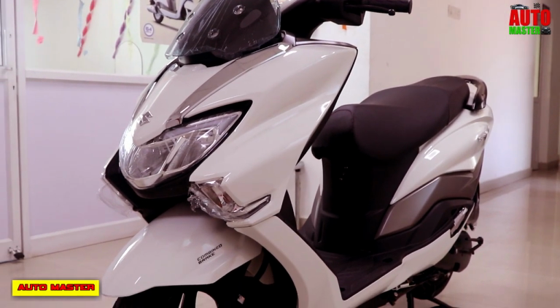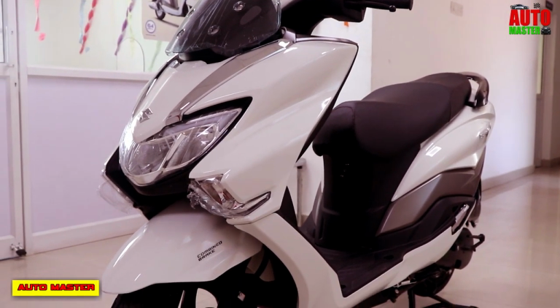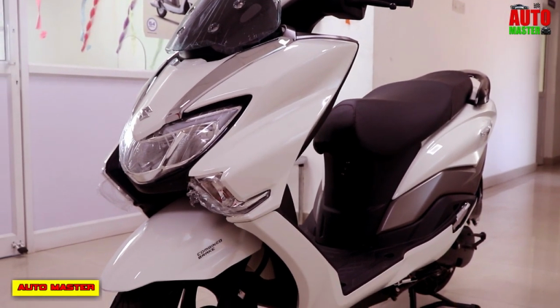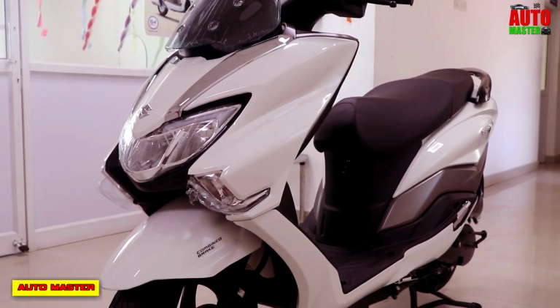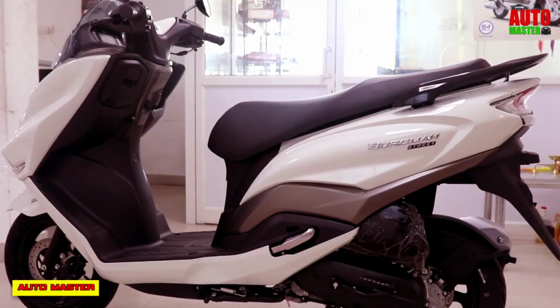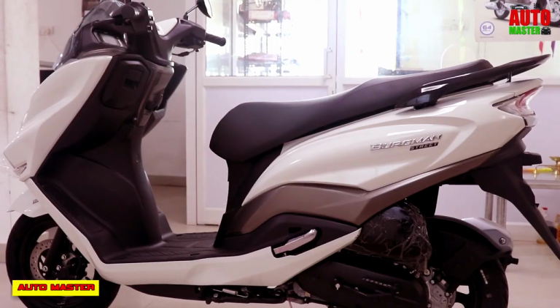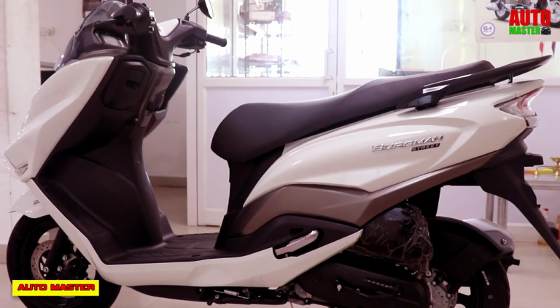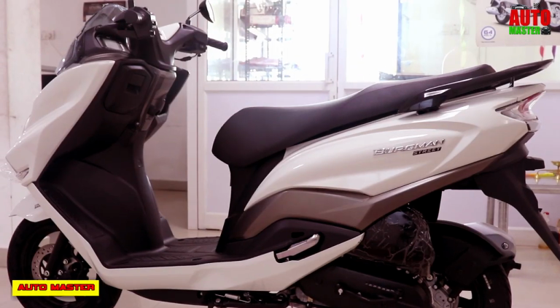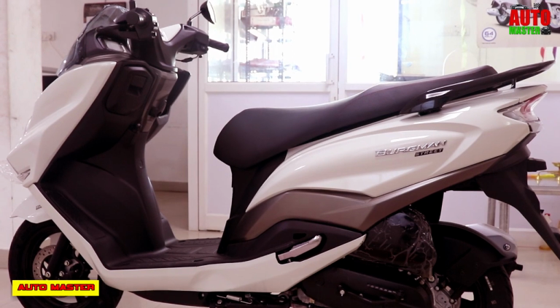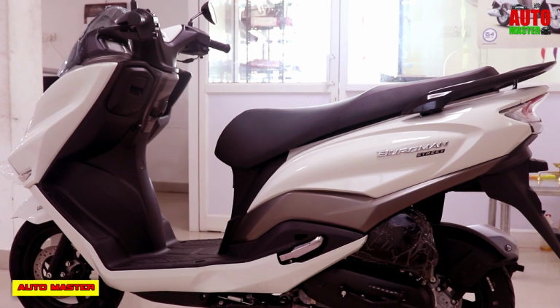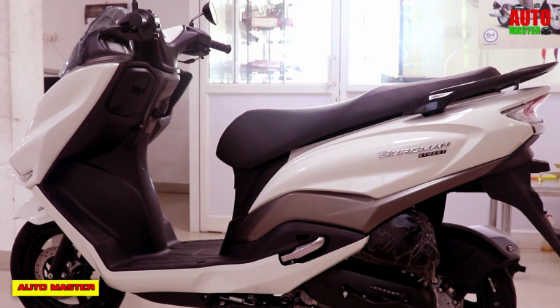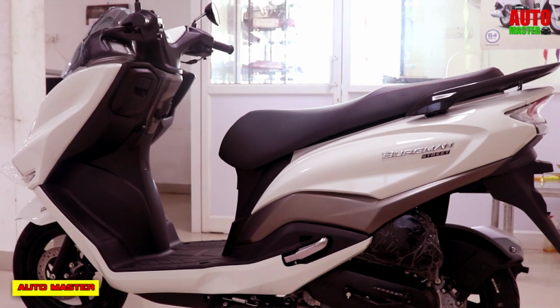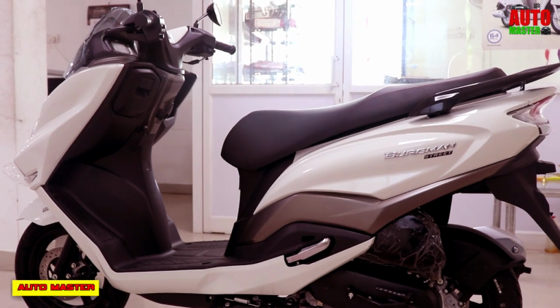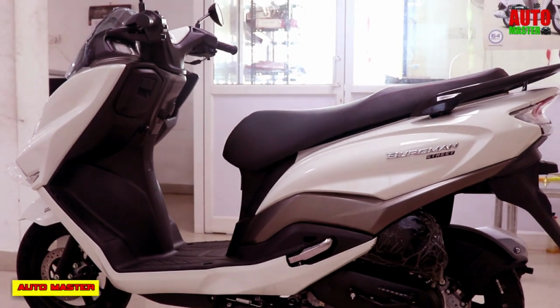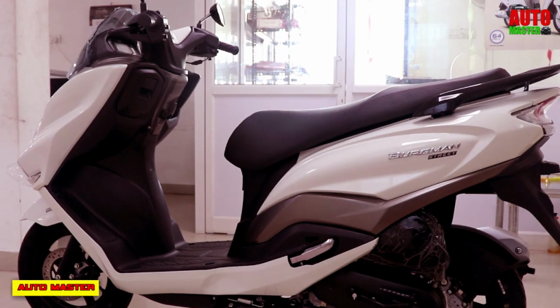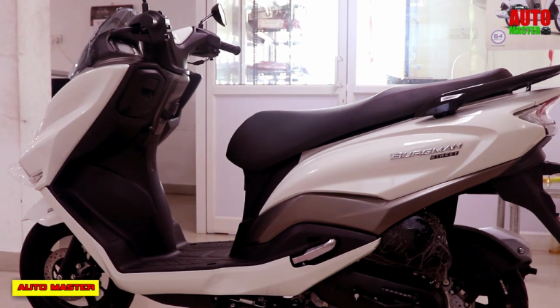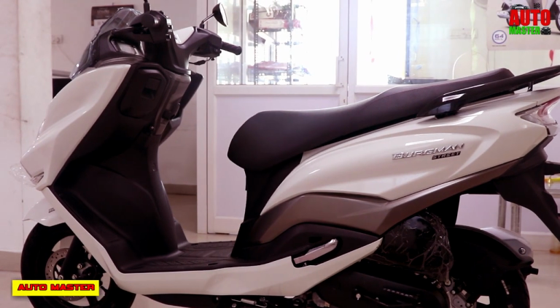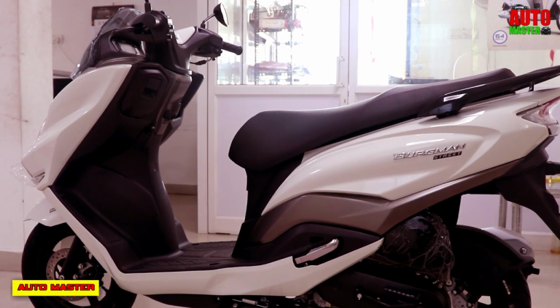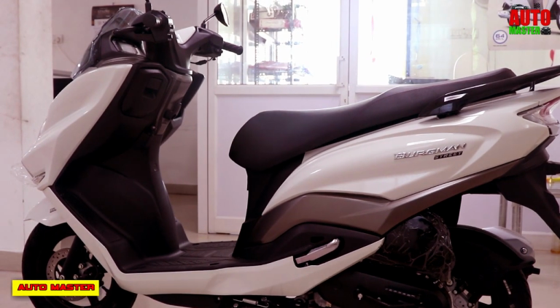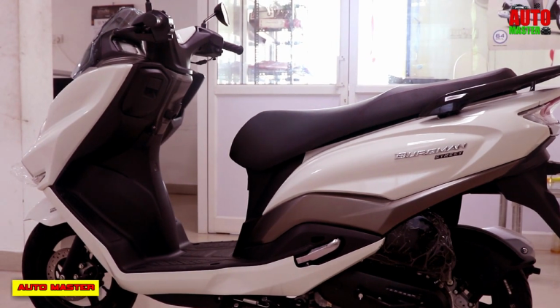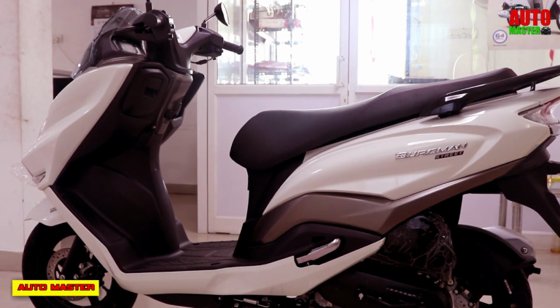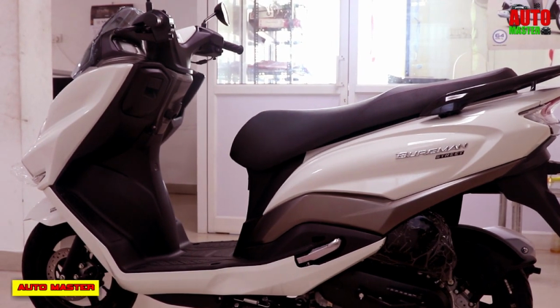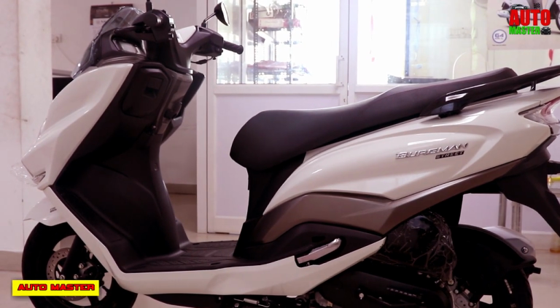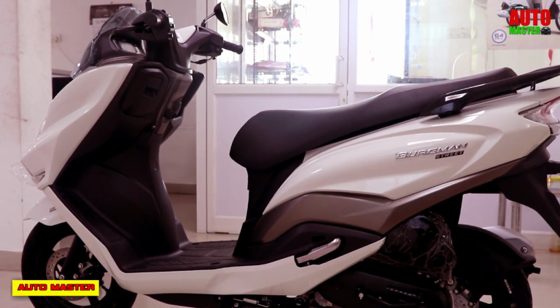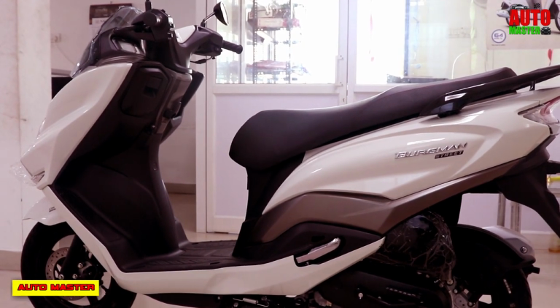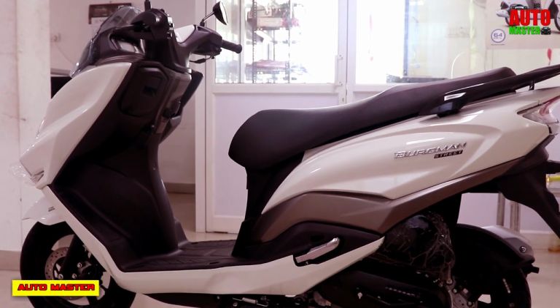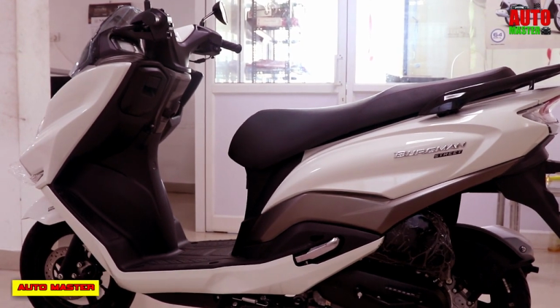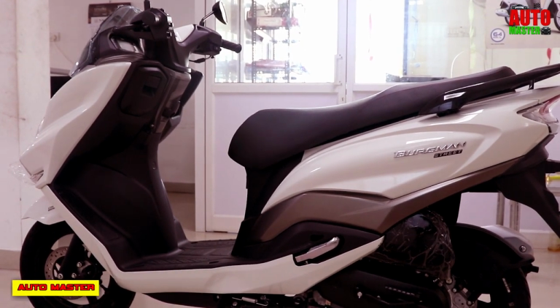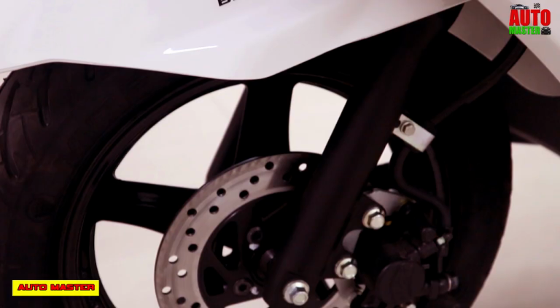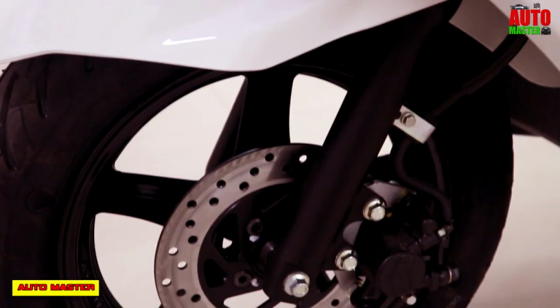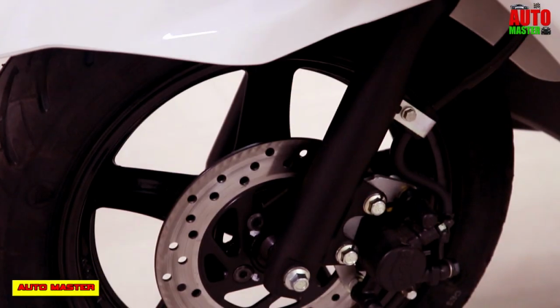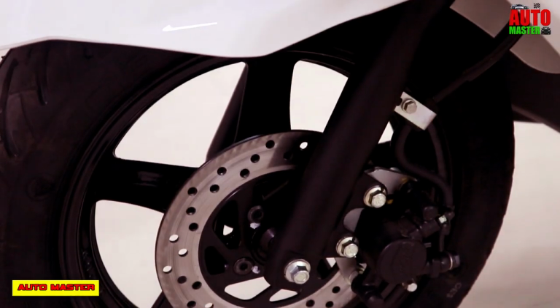It has both kickstart and electric start systems. Now let's see the features of brakes, wheels, and suspension.